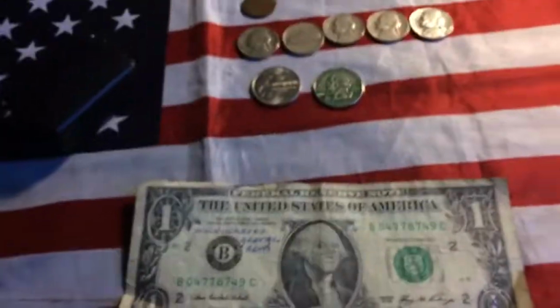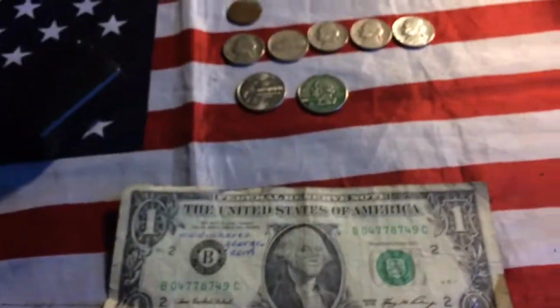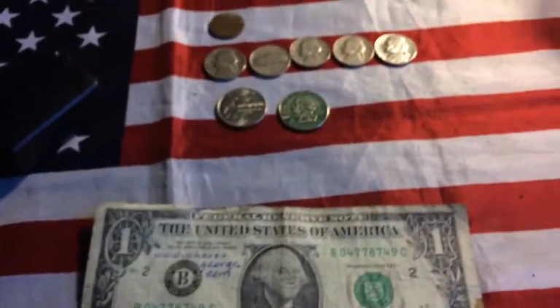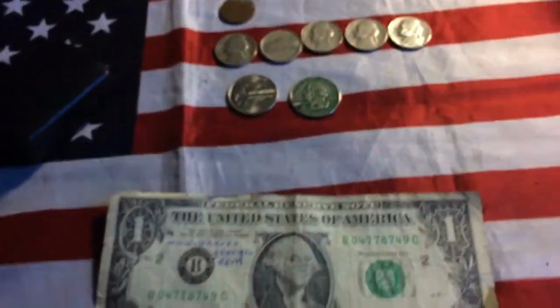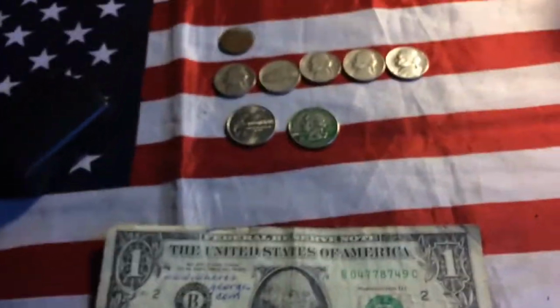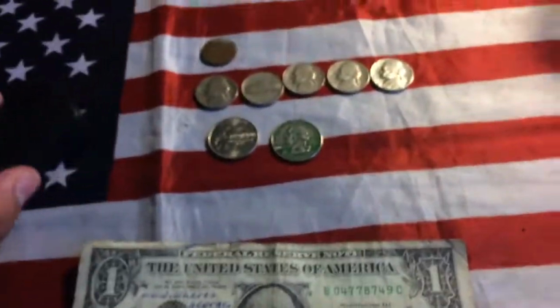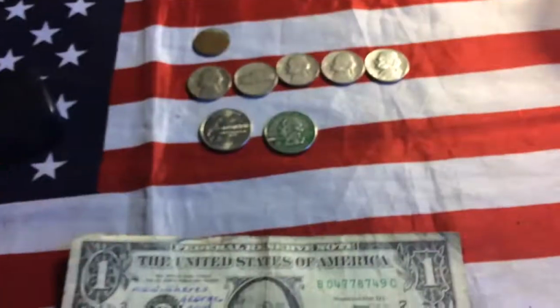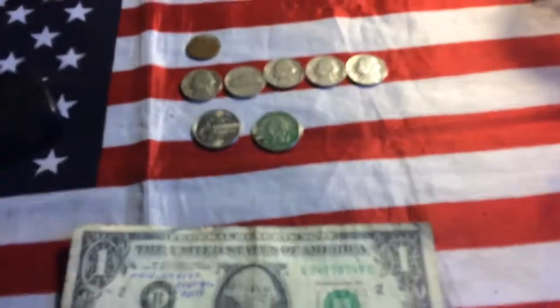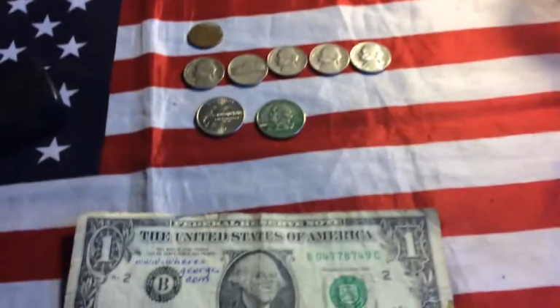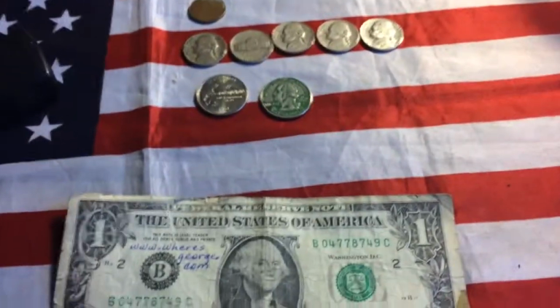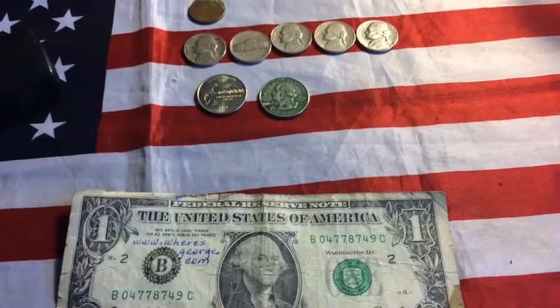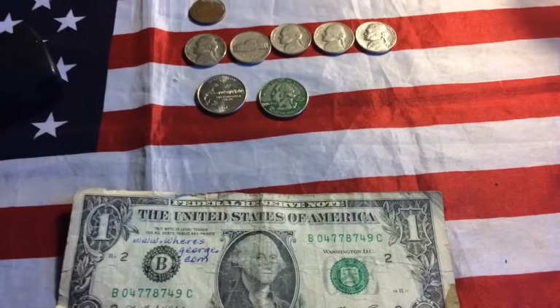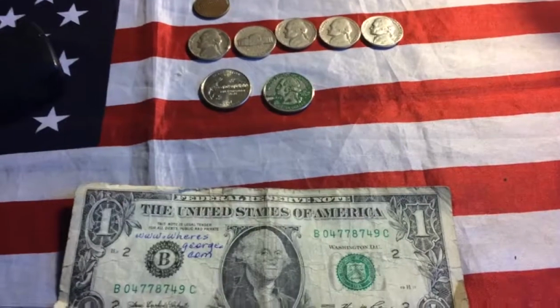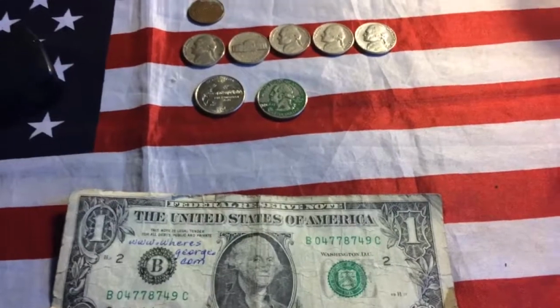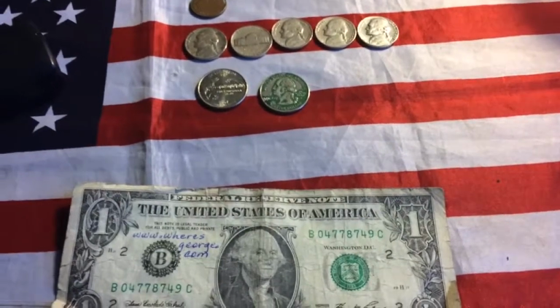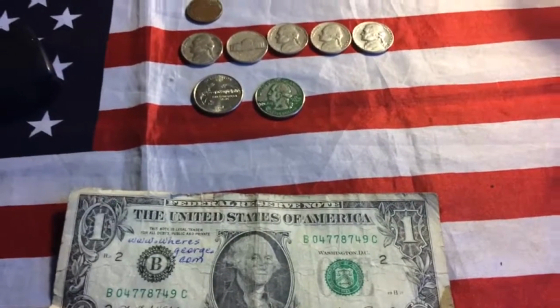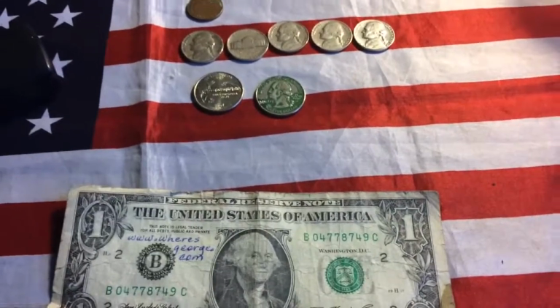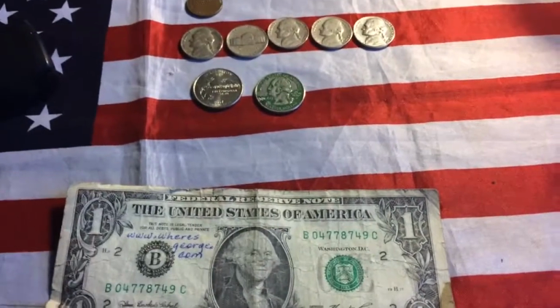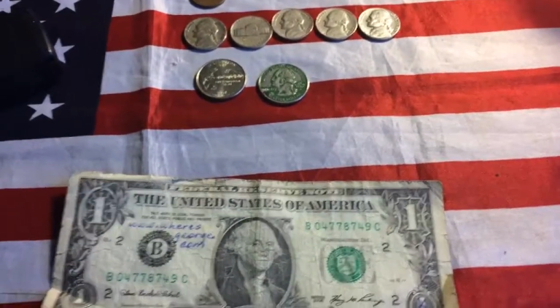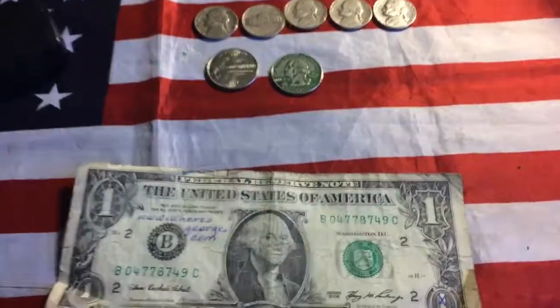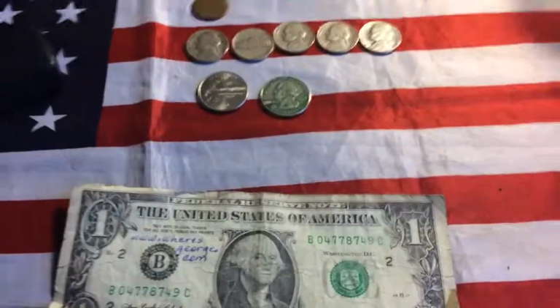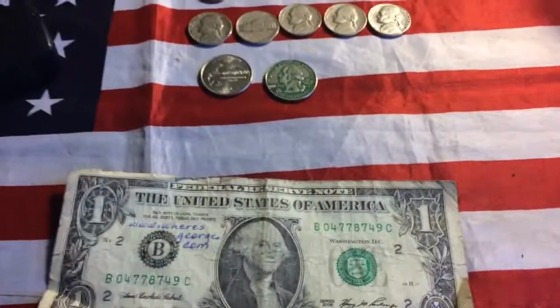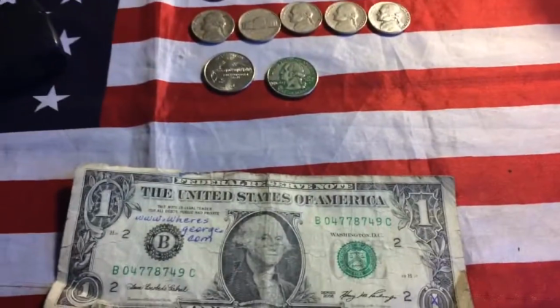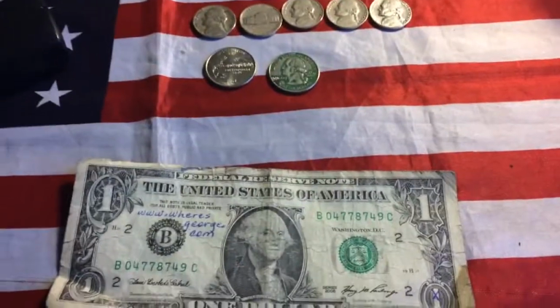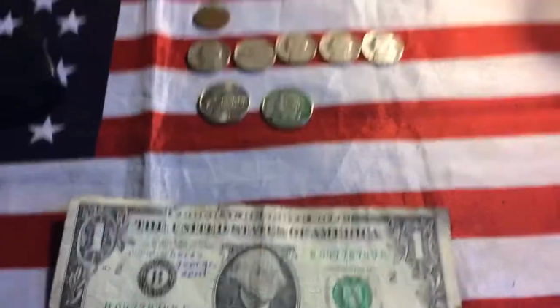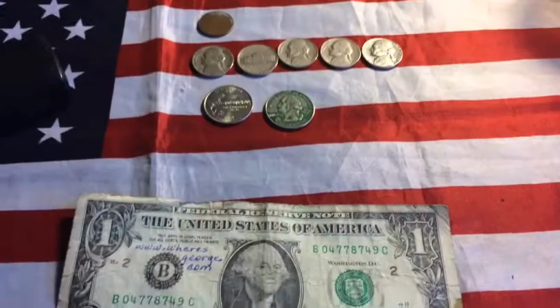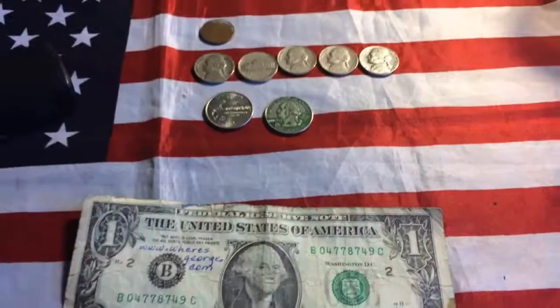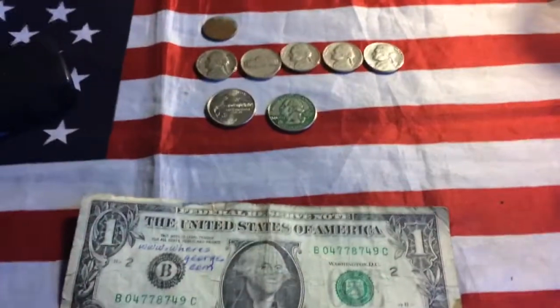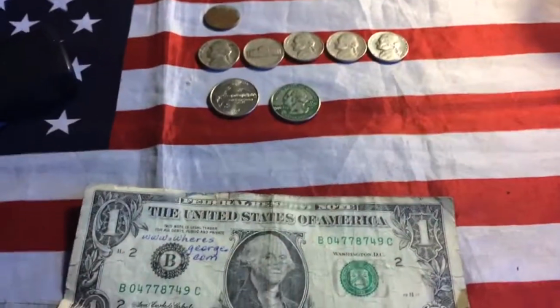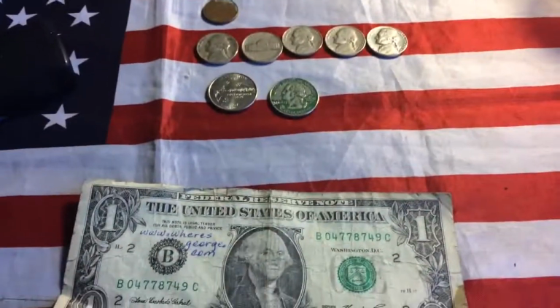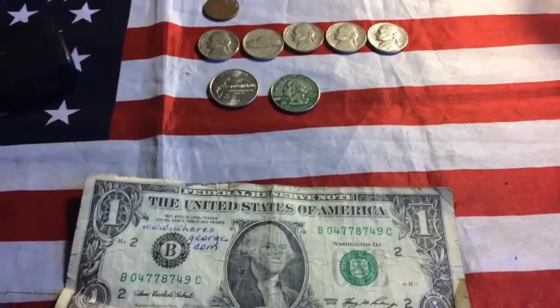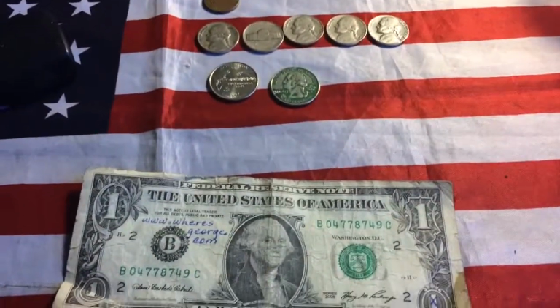Well guys, those are my finds. Thank you very much for watching. Make sure to like, comment, and subscribe for more future content from me, CoinExplorer.